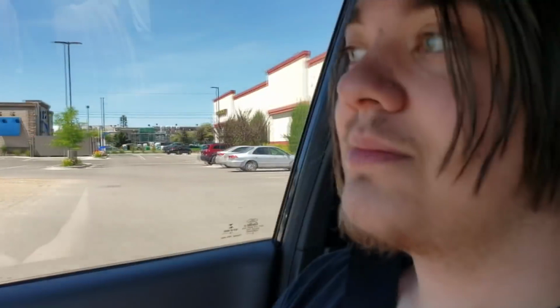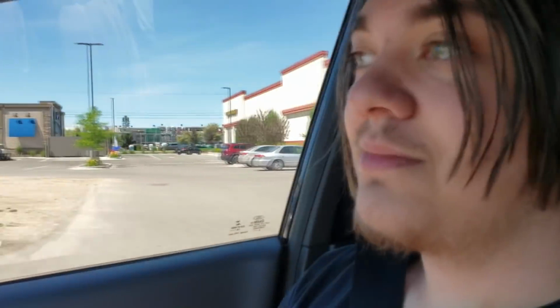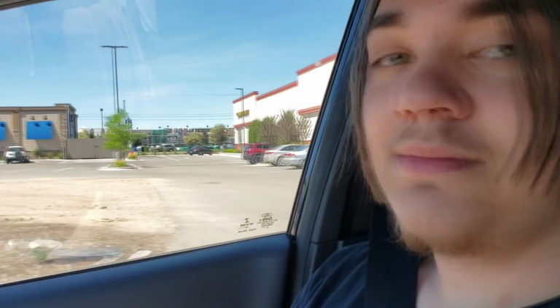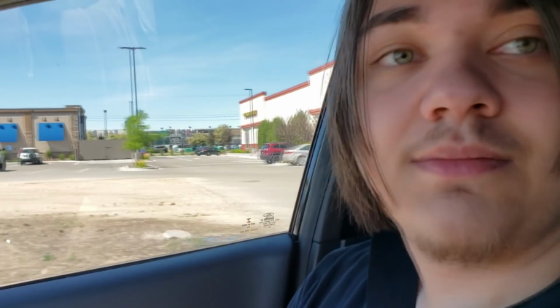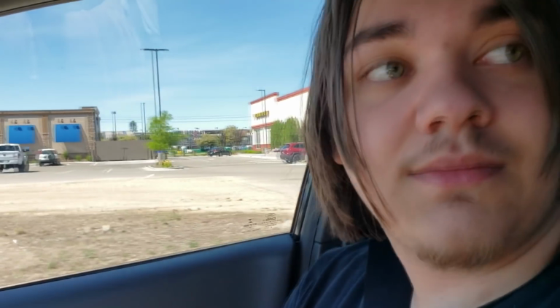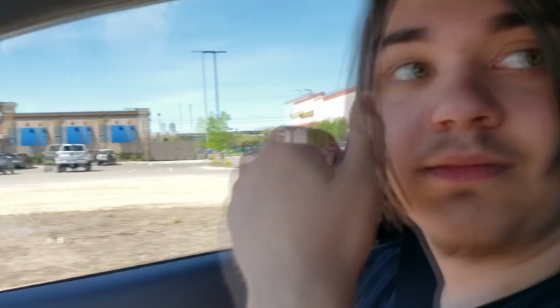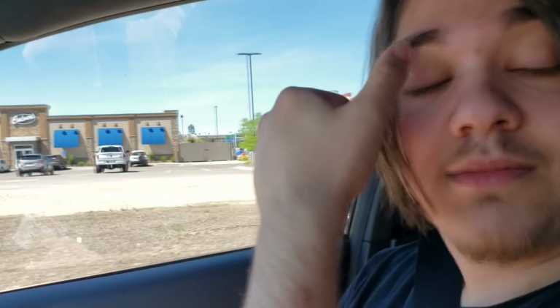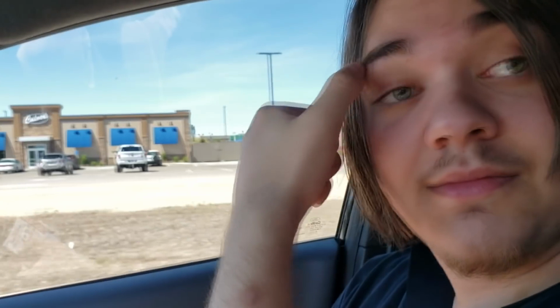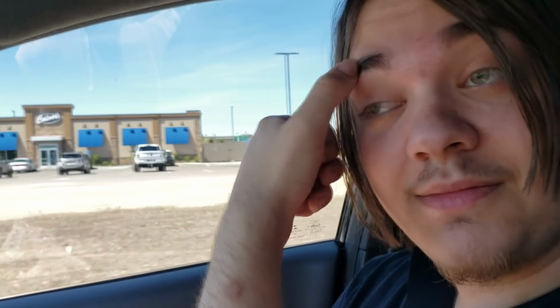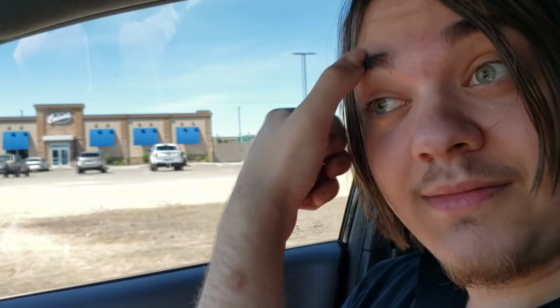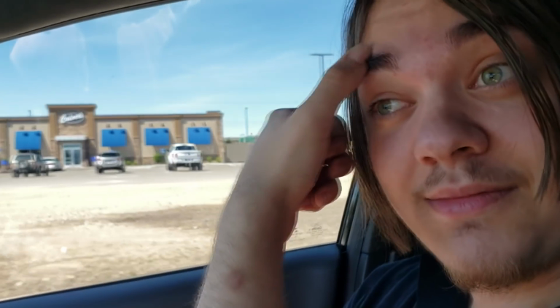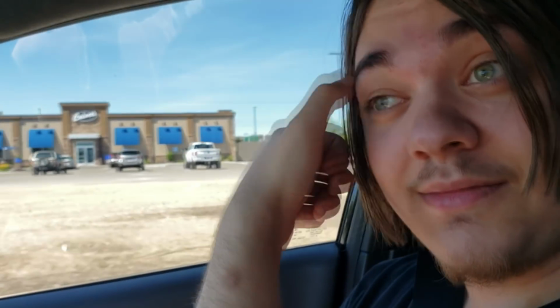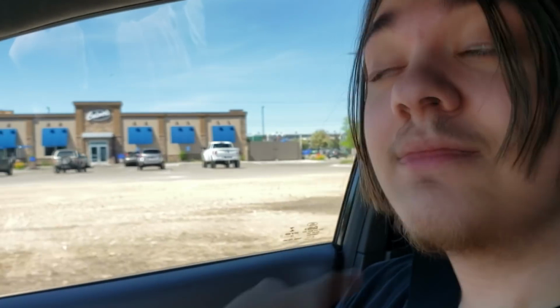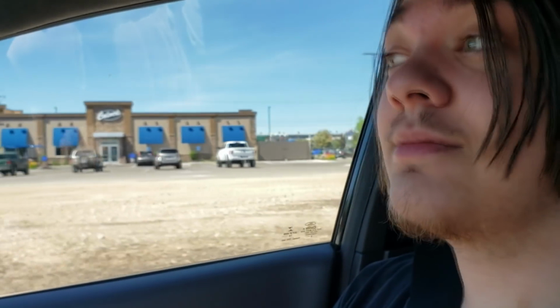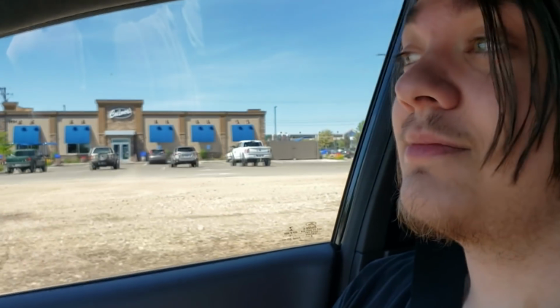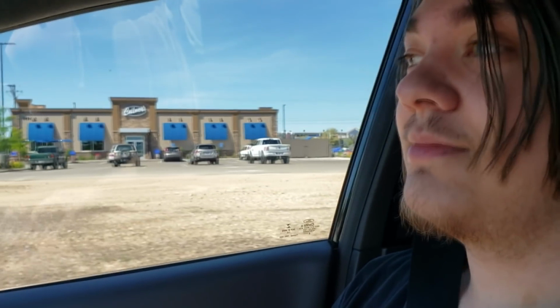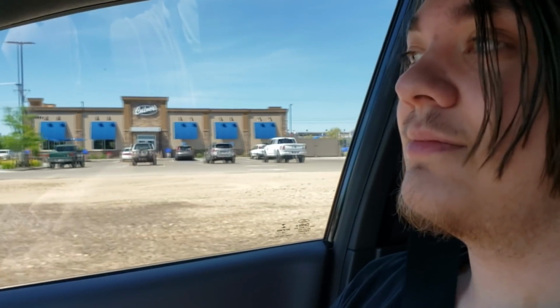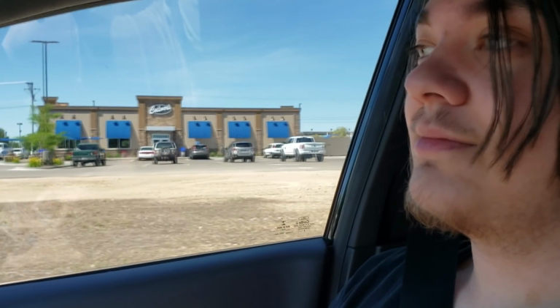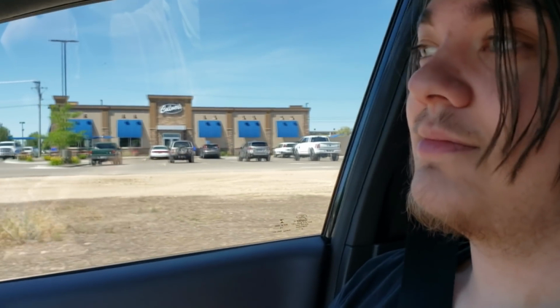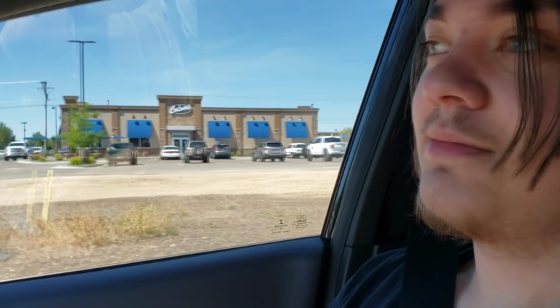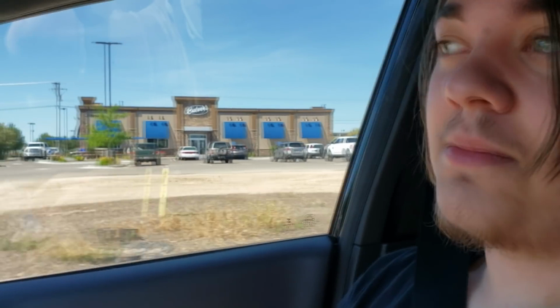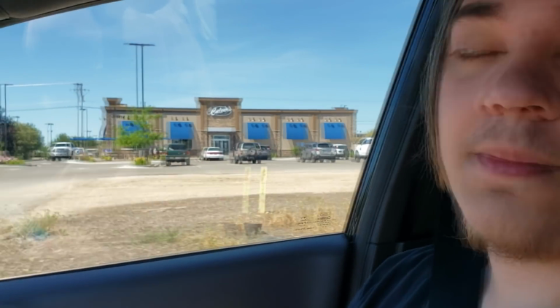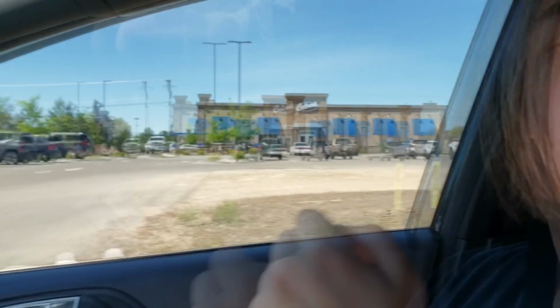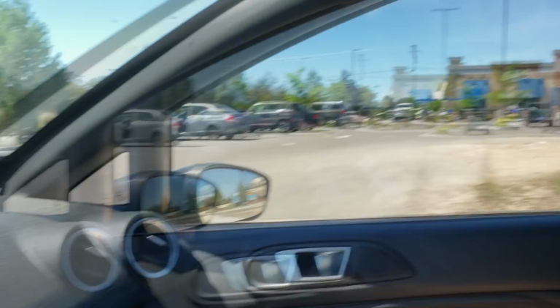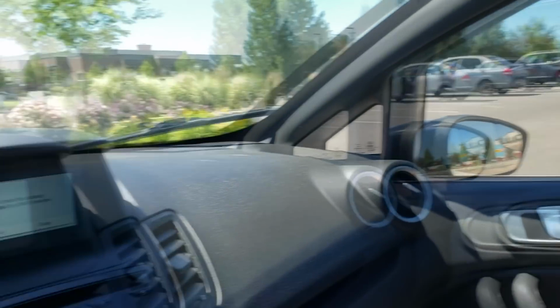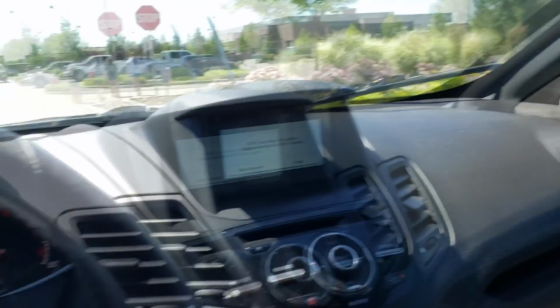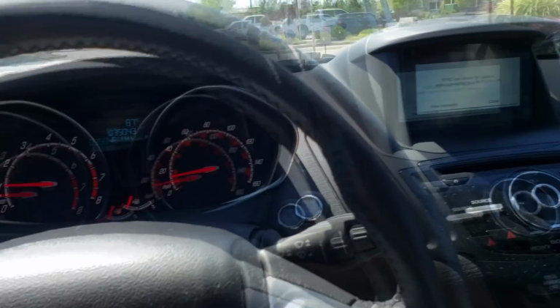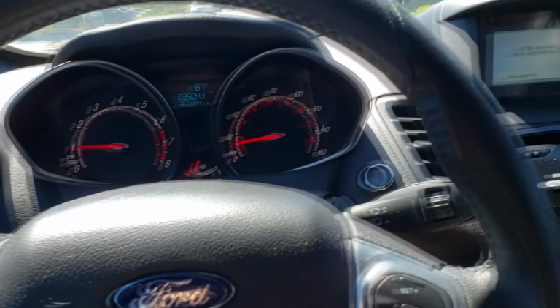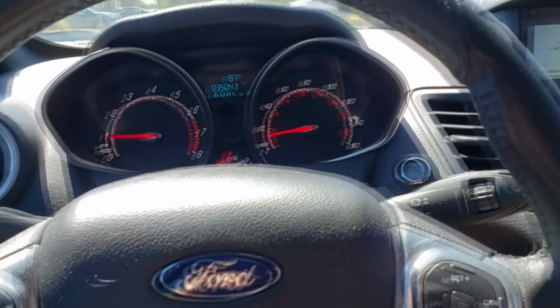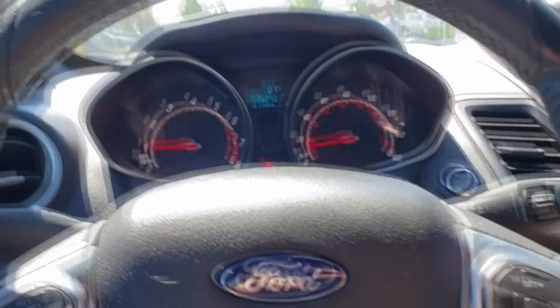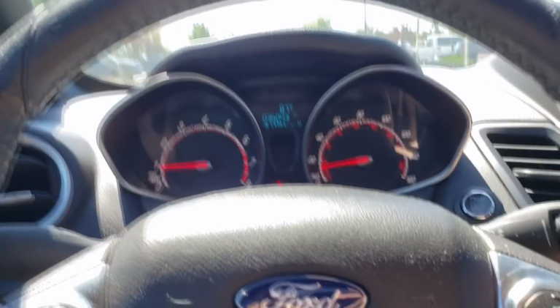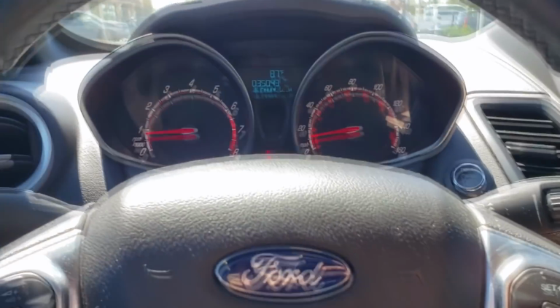Yeah, so we're going to go charge this AC. Integra's coming back soon, and then I have bad news if you were excited about that car.